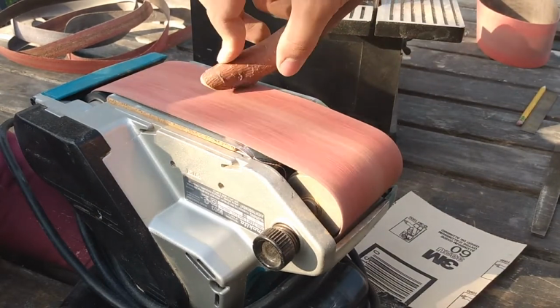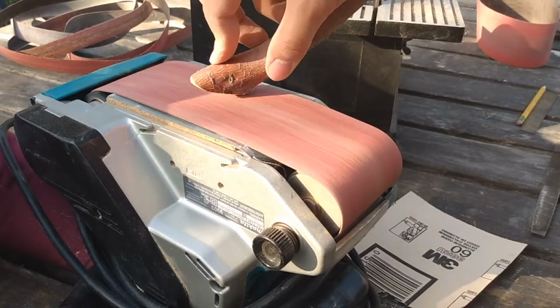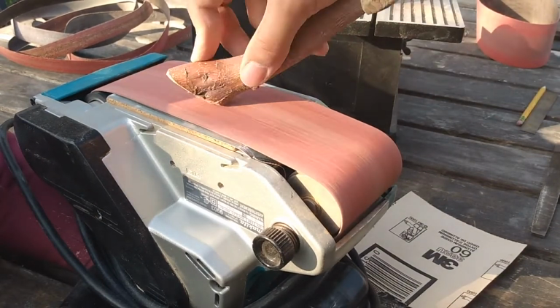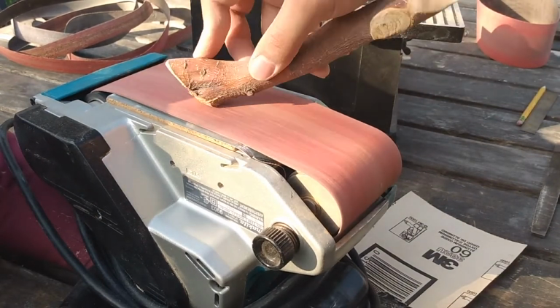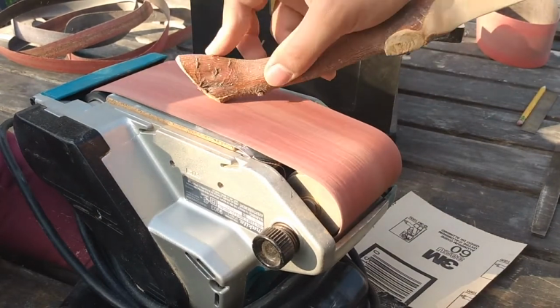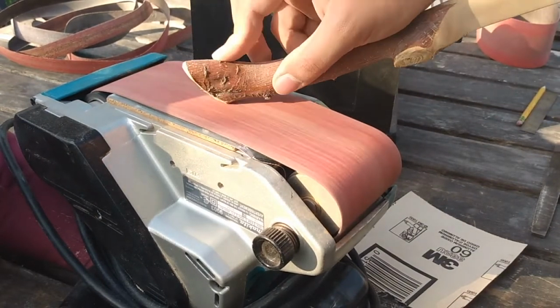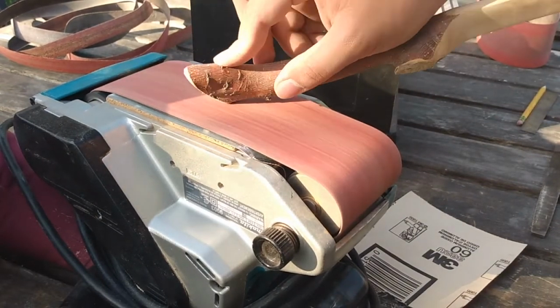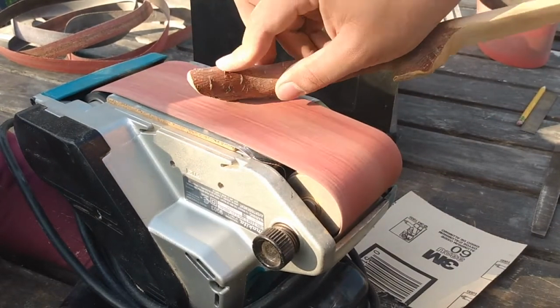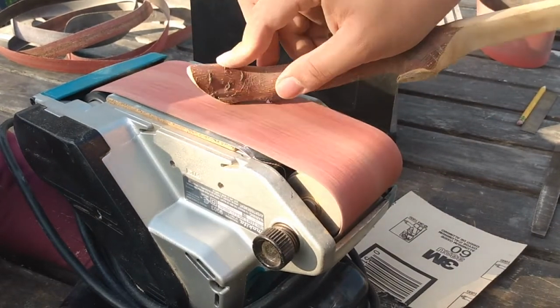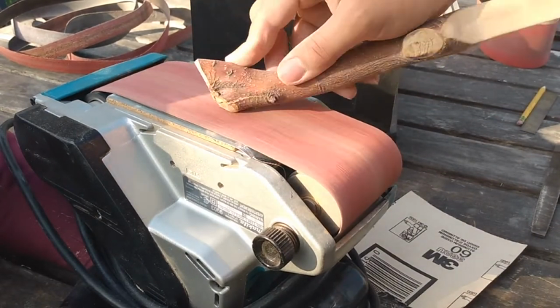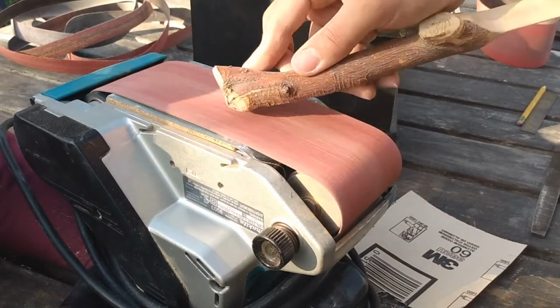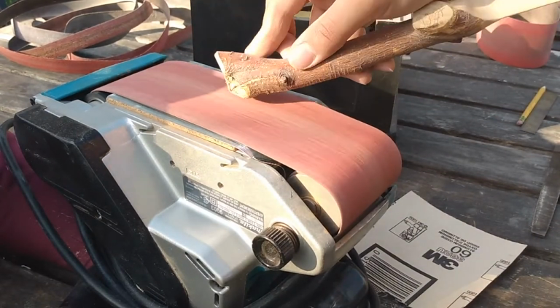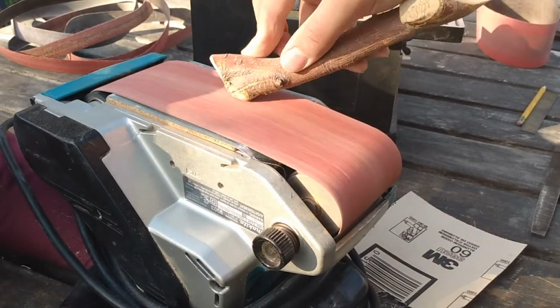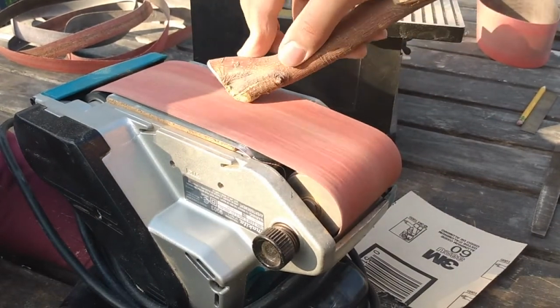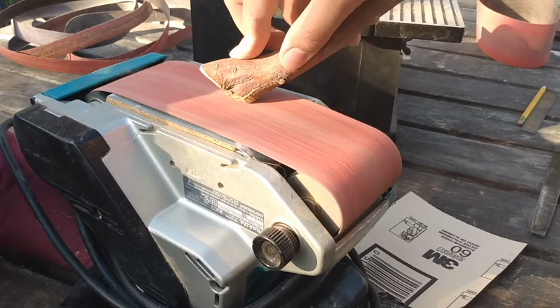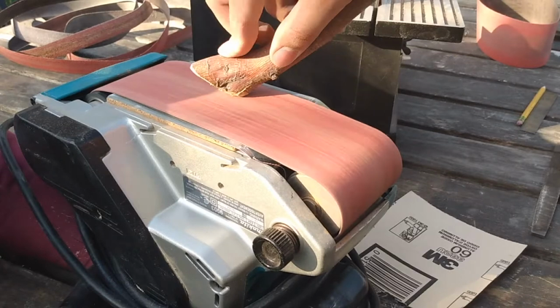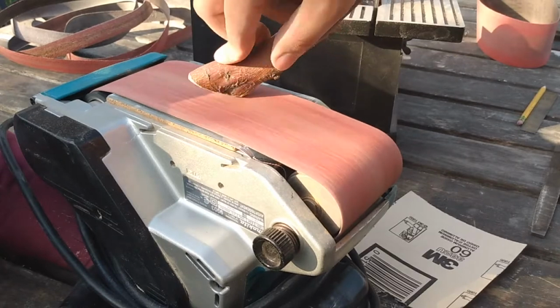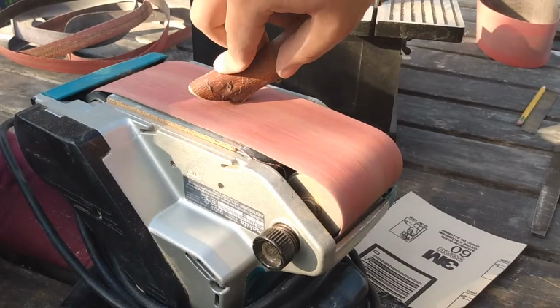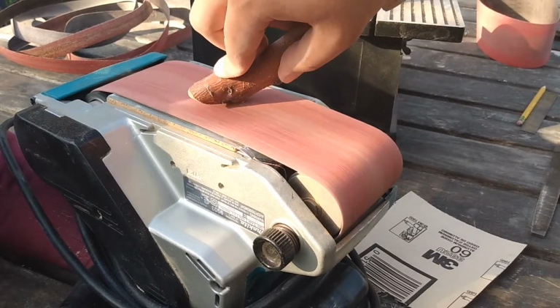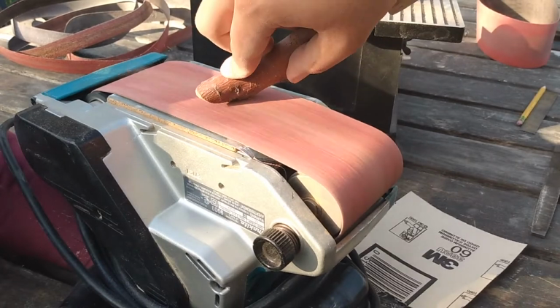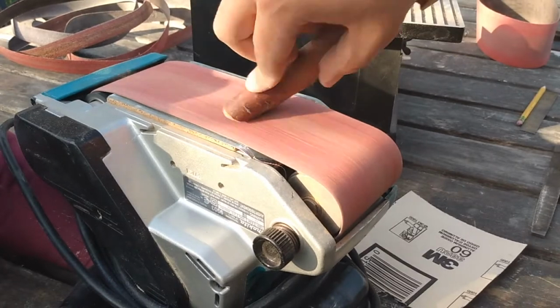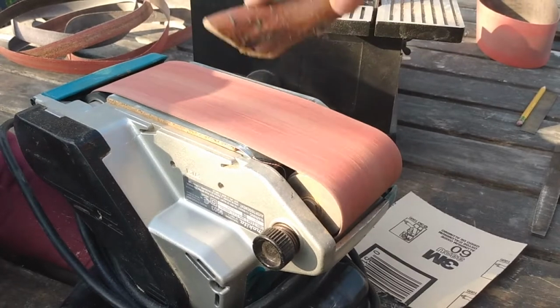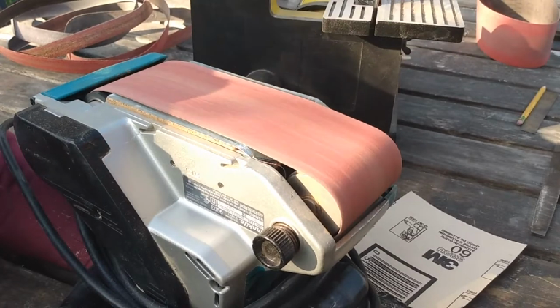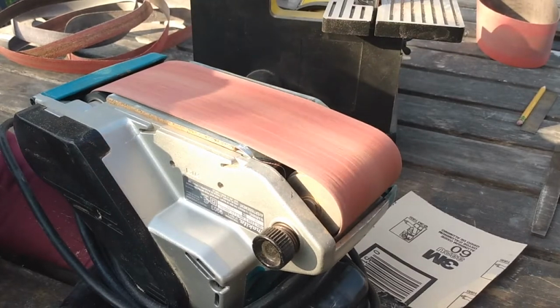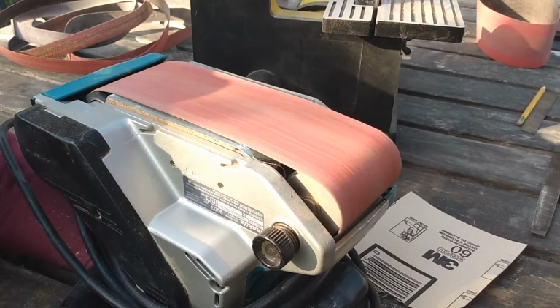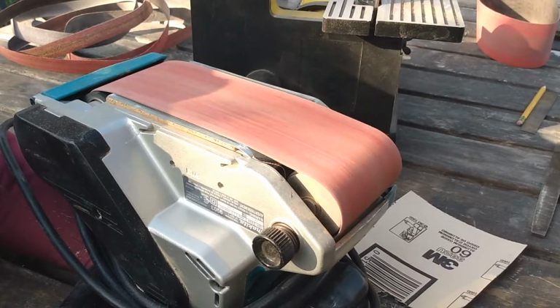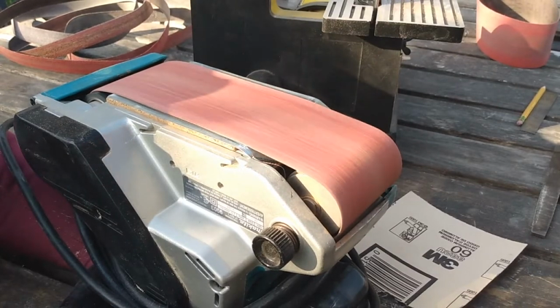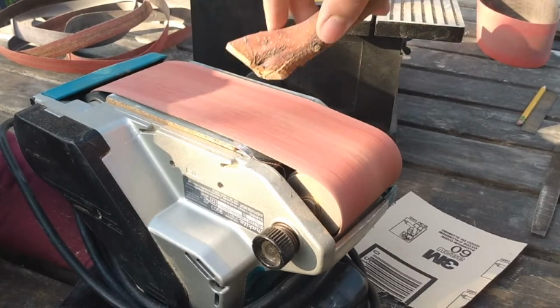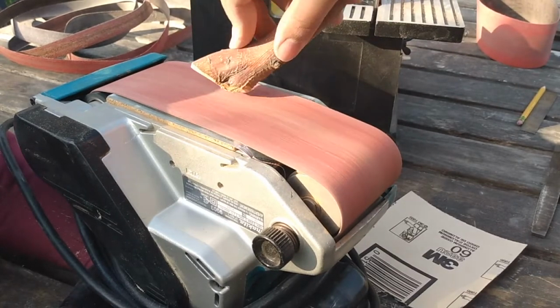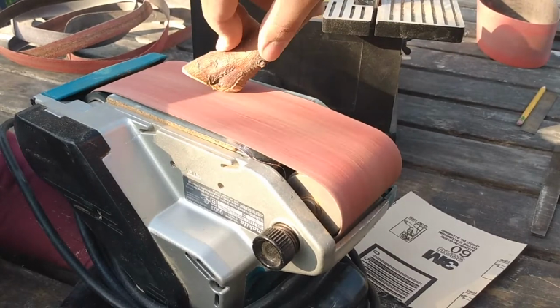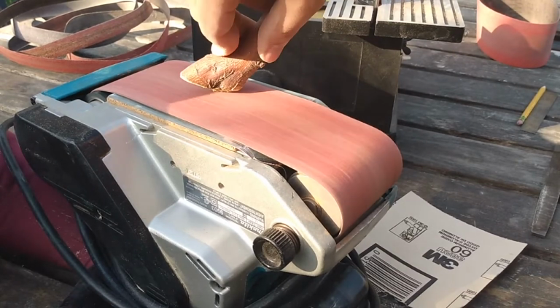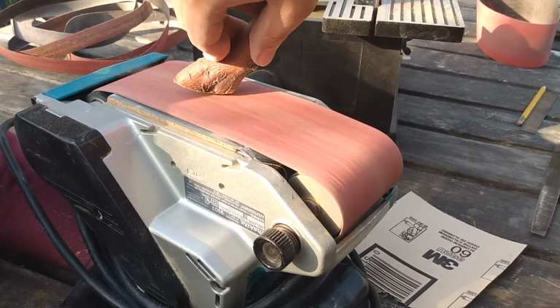I used the hand belt sander to remove some of the rough edges on the handle, and then polished them off-camera.